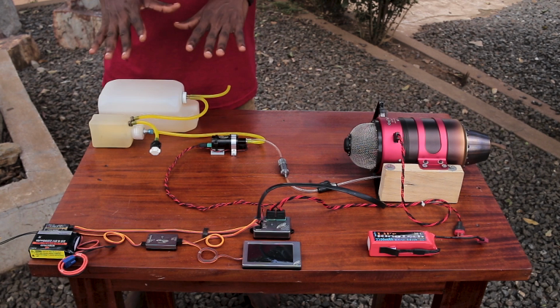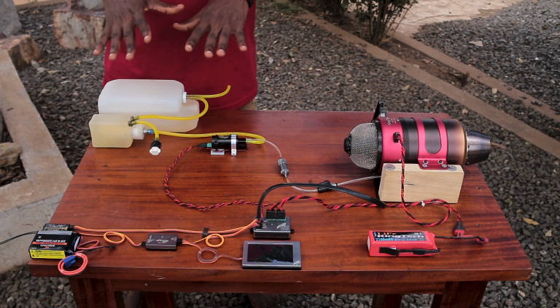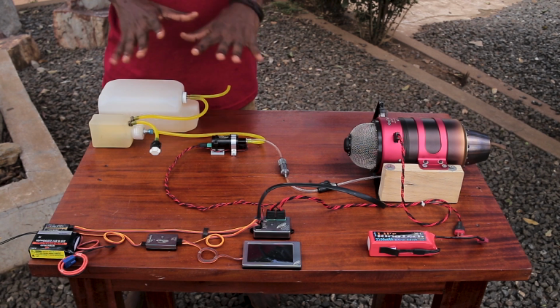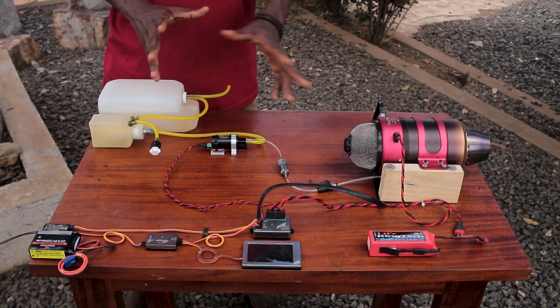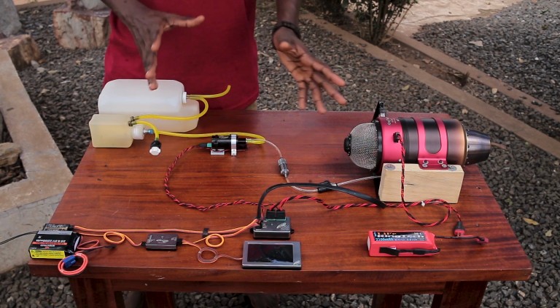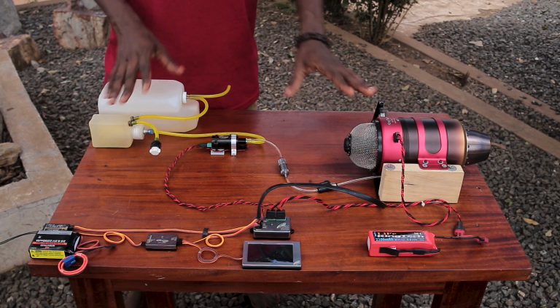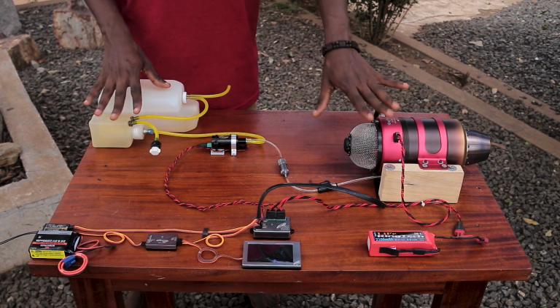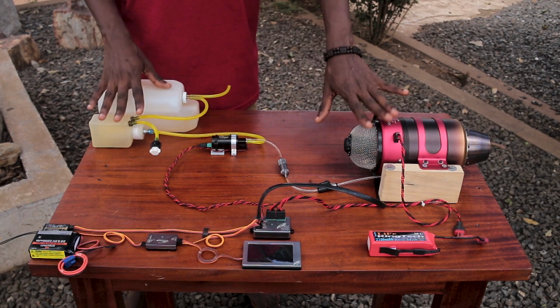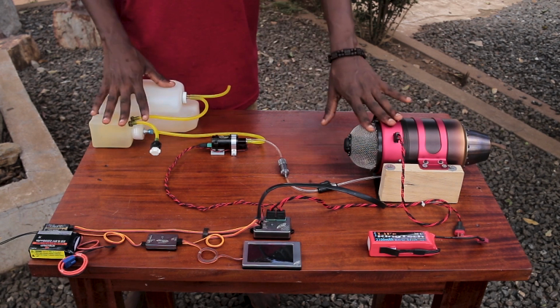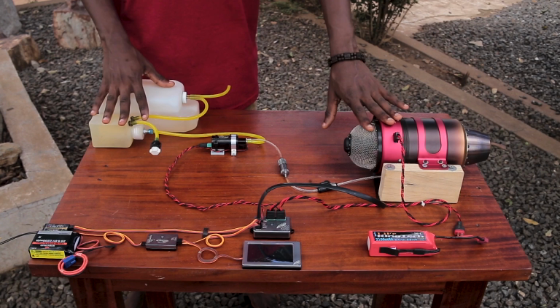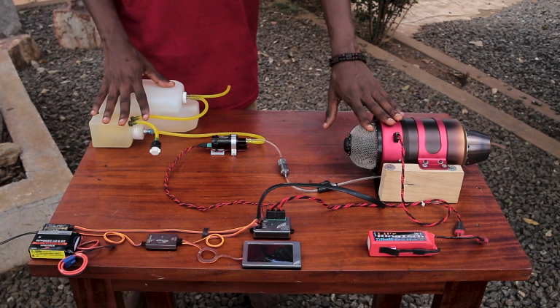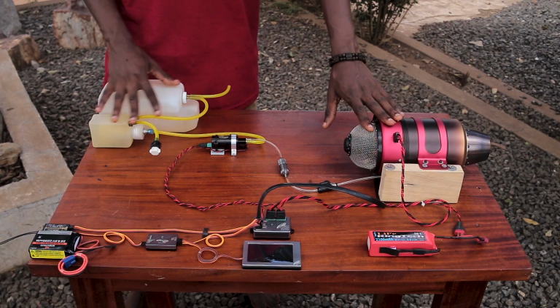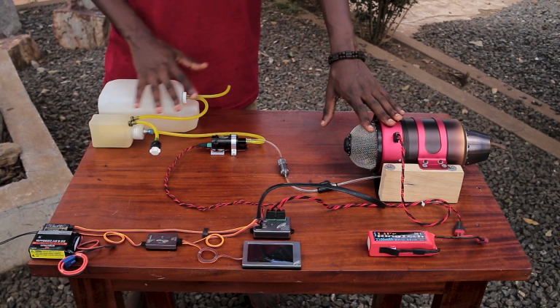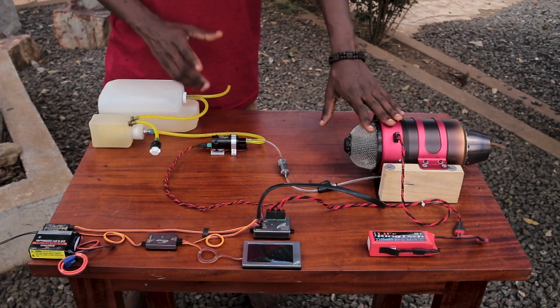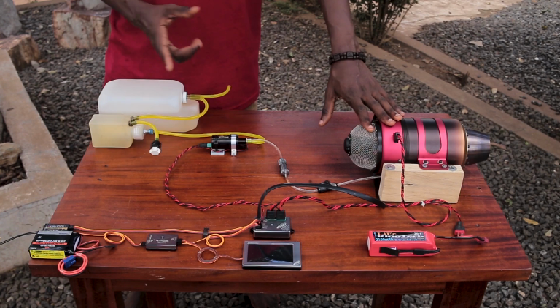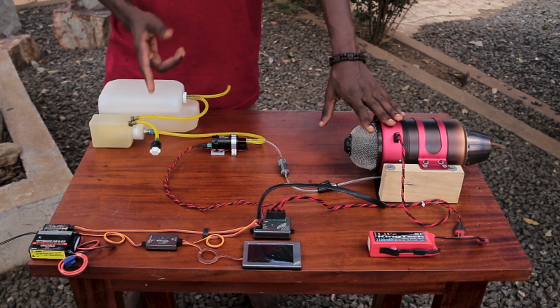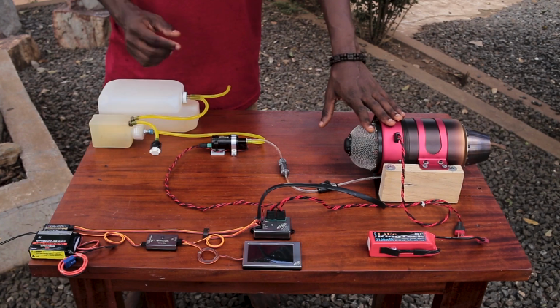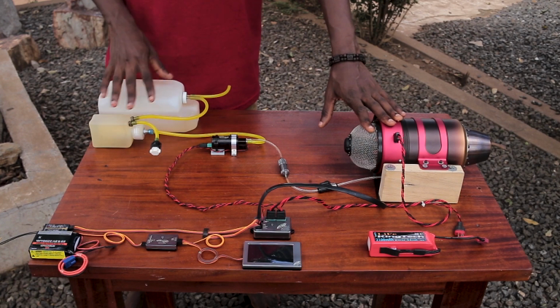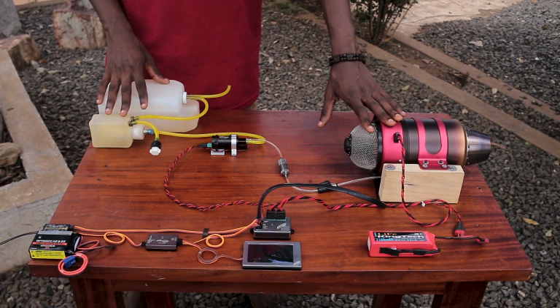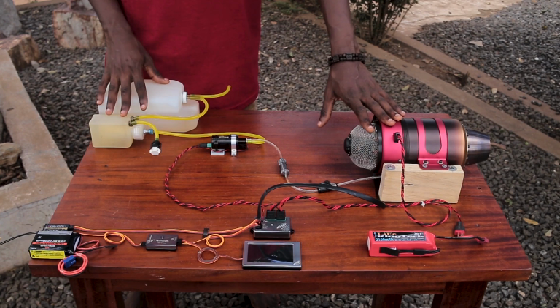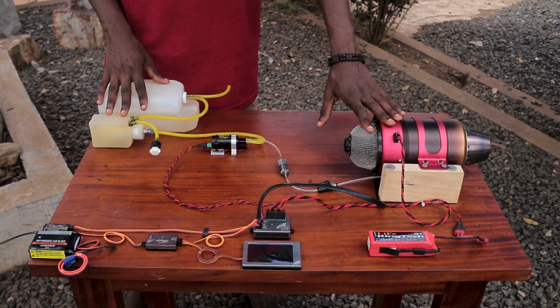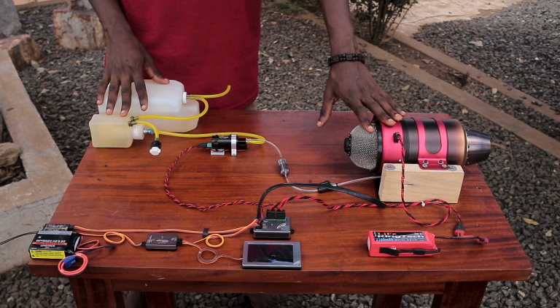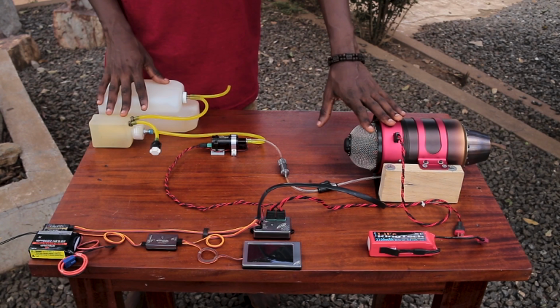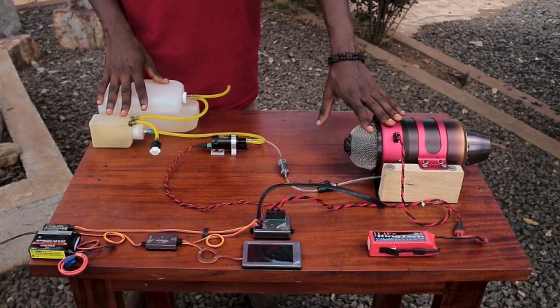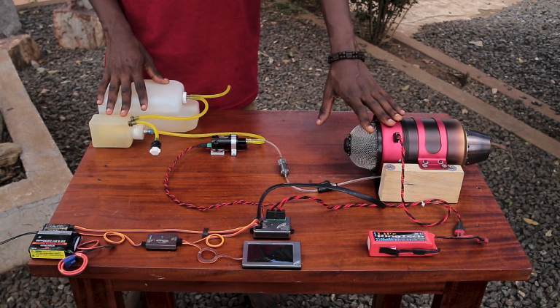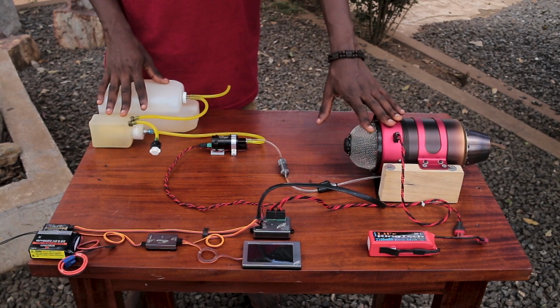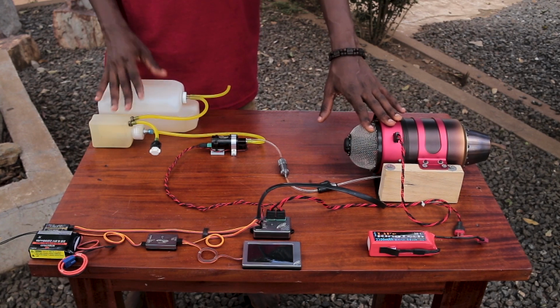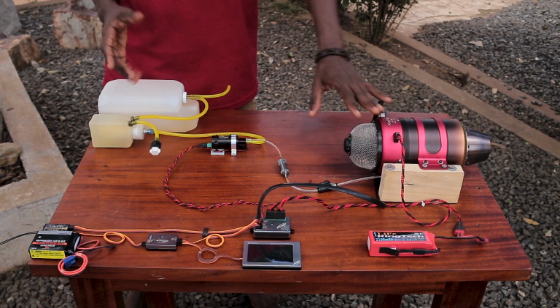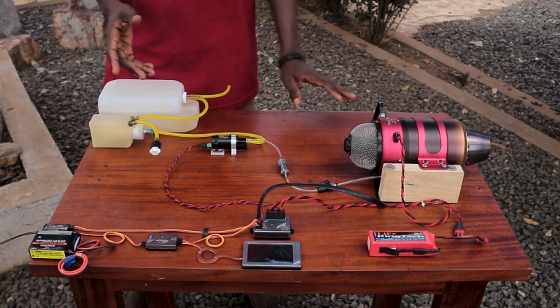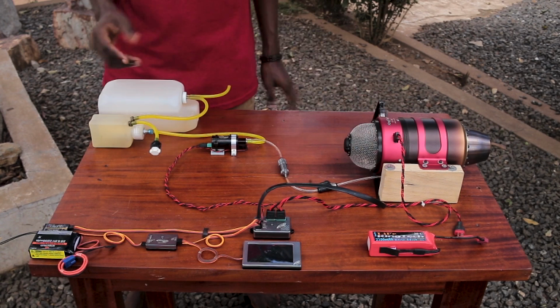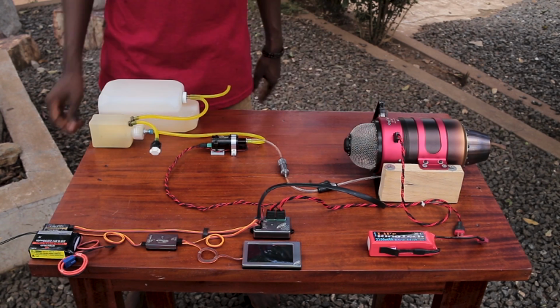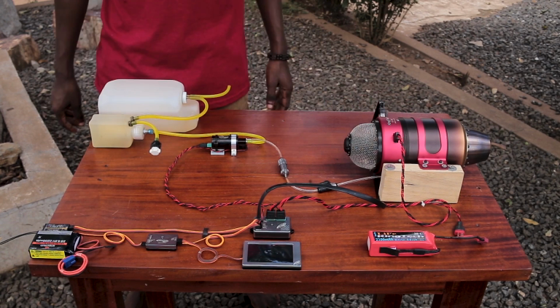This is a very simple setup I have on the table and I'll go over it in a minute, but before that let's take a look.